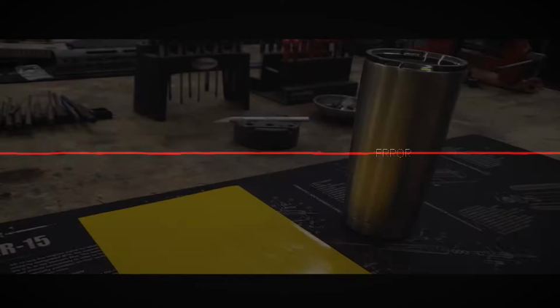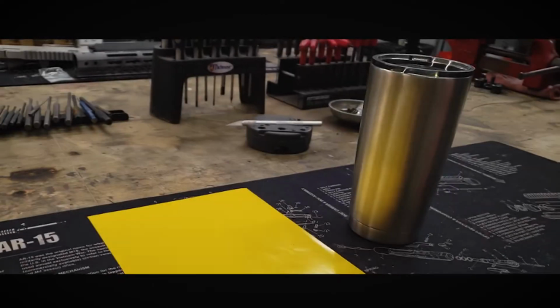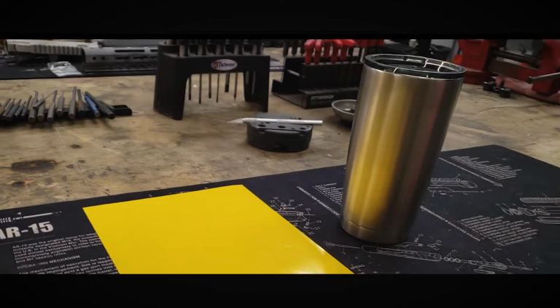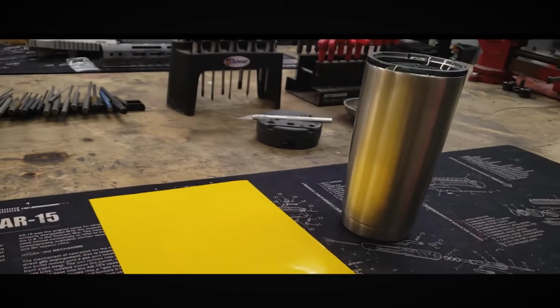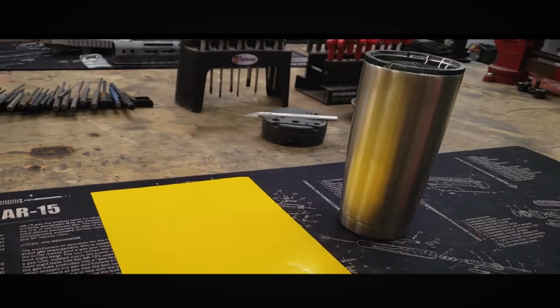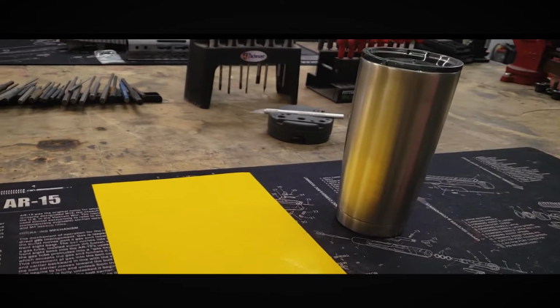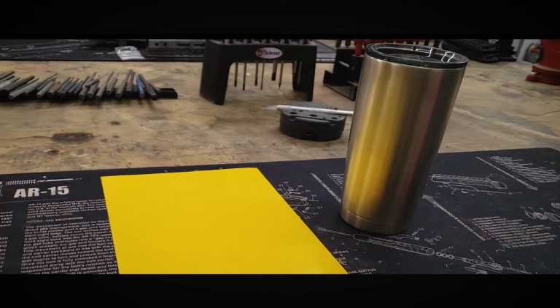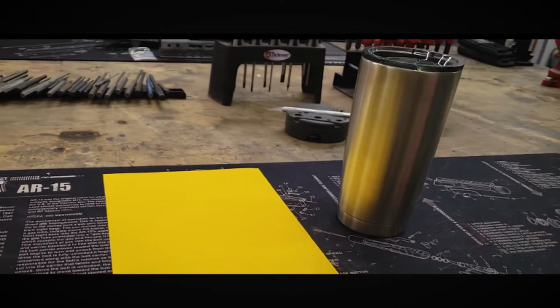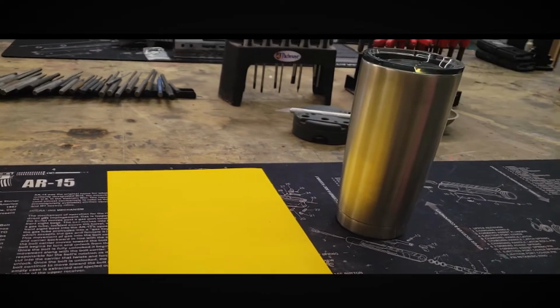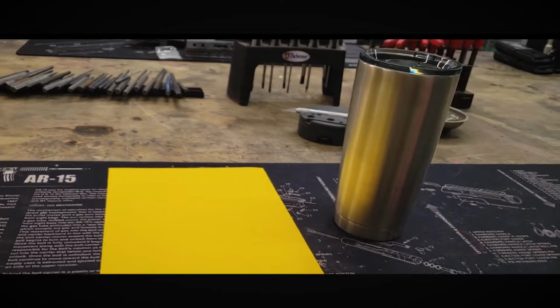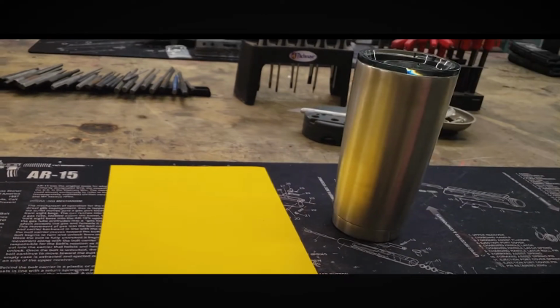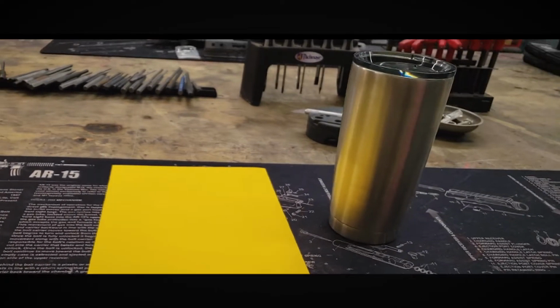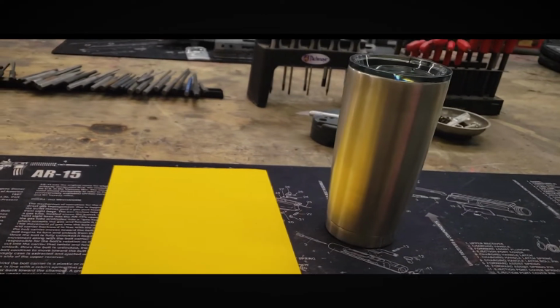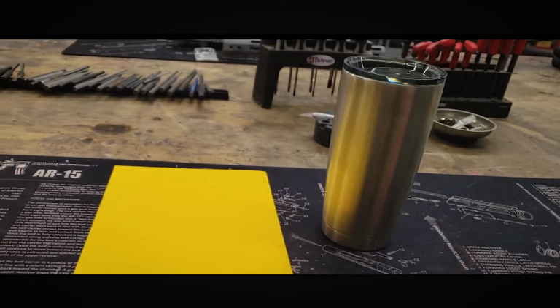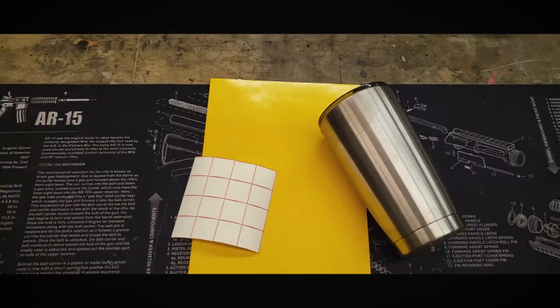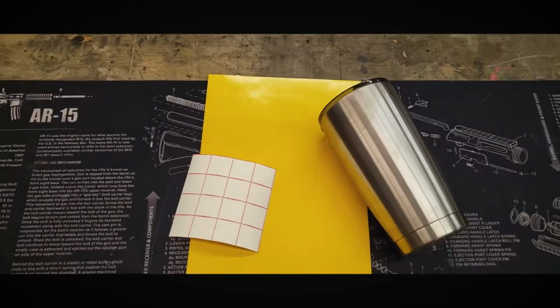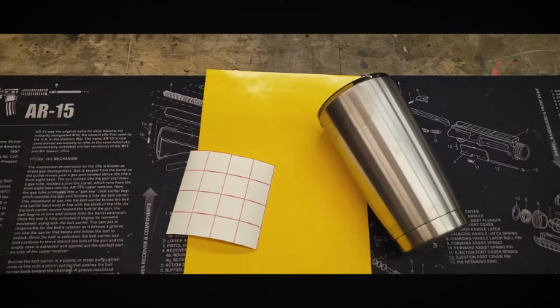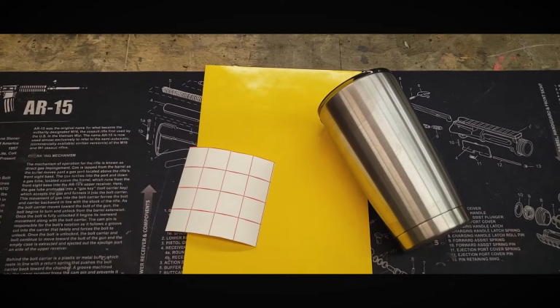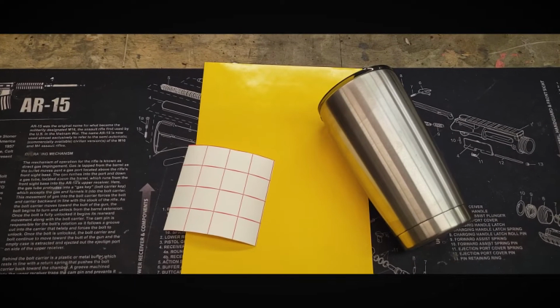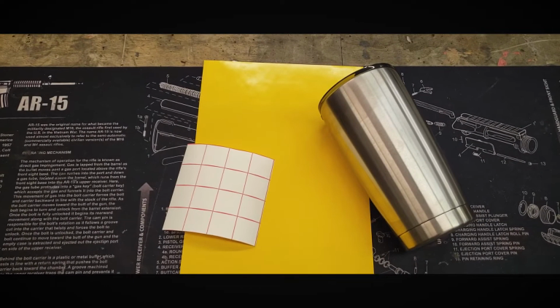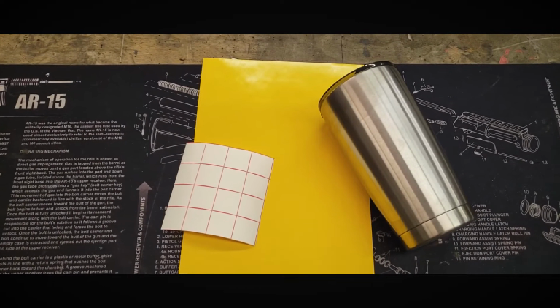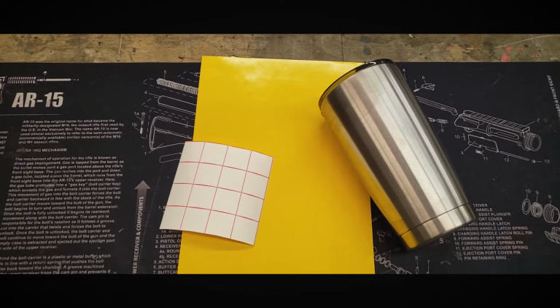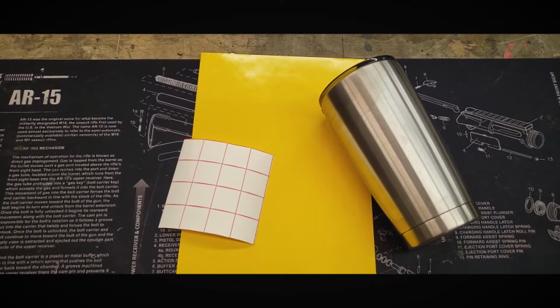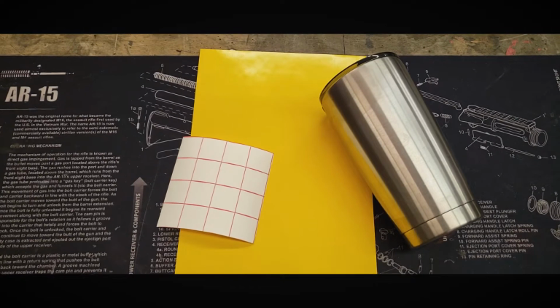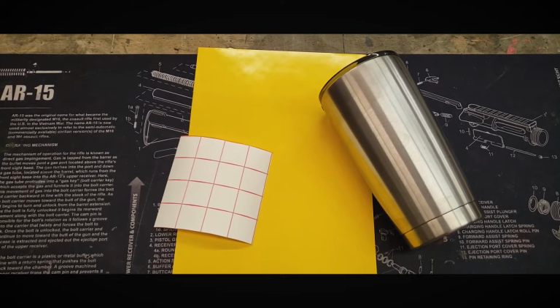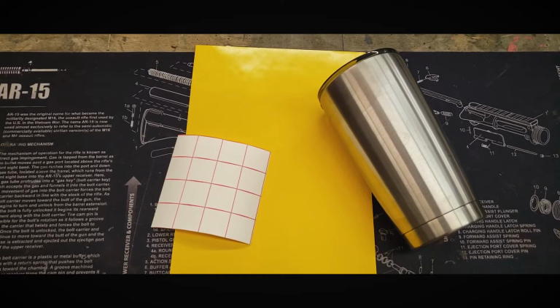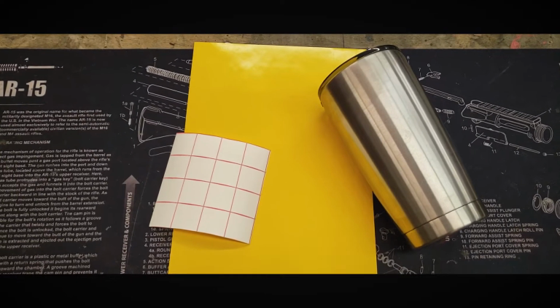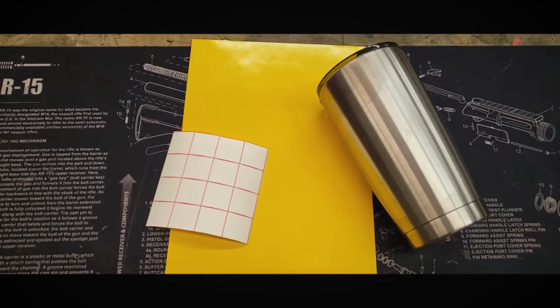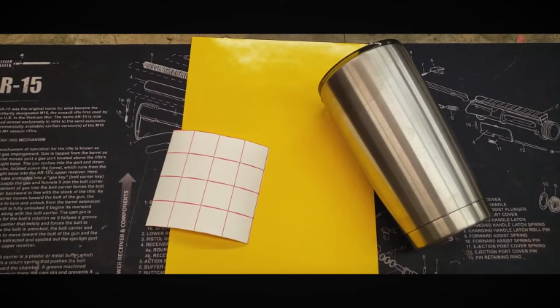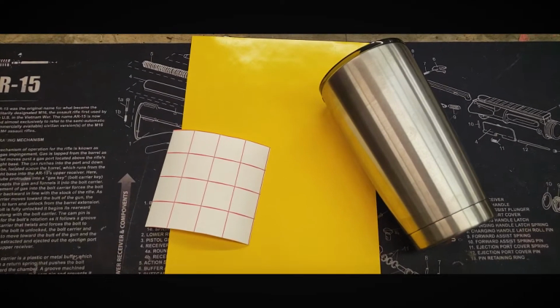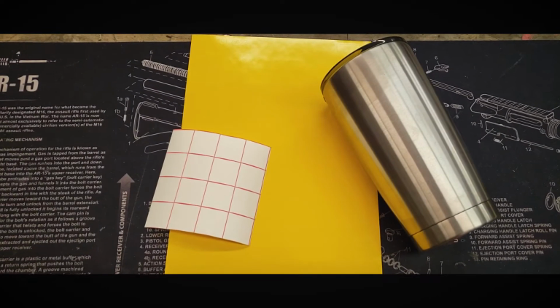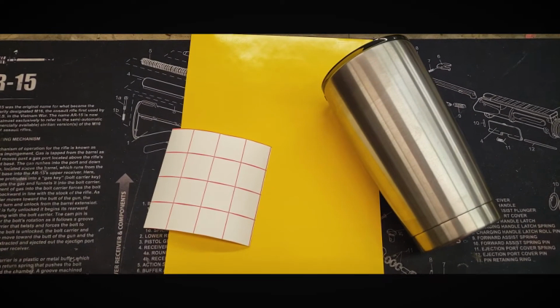In this video we're going to customize a tumbler cup using one of the tumbler kits from our website, freedomstencils.com. The link is in the description below.